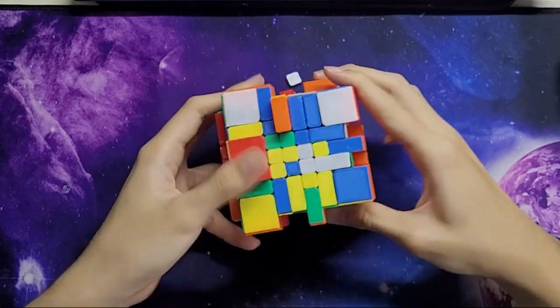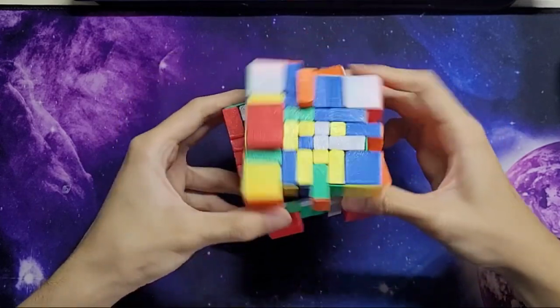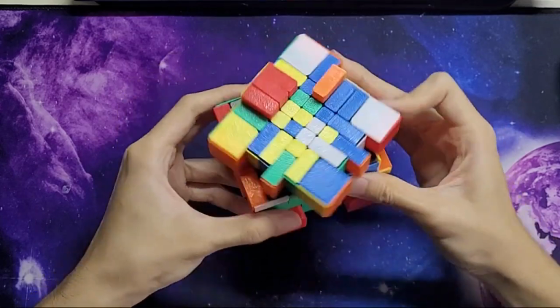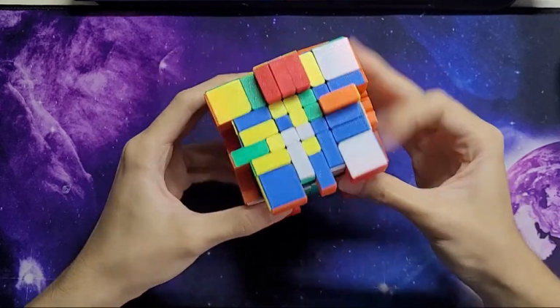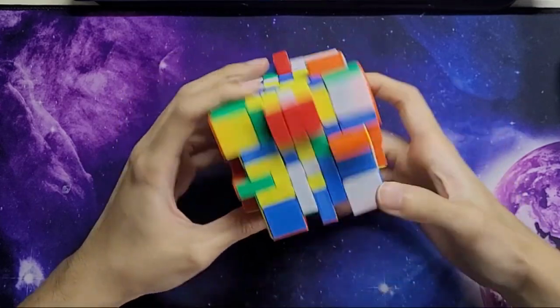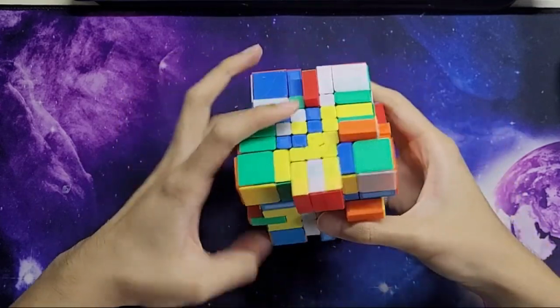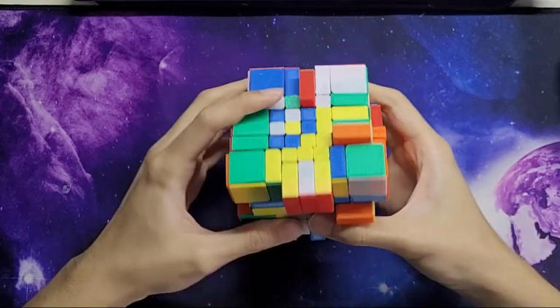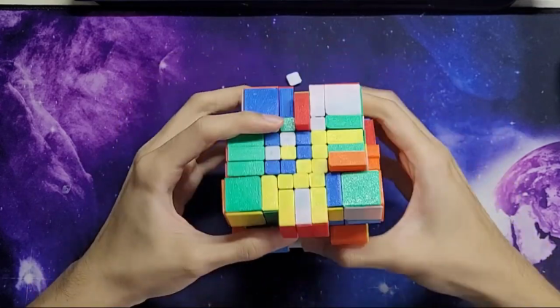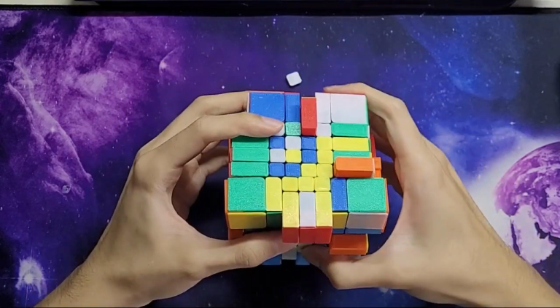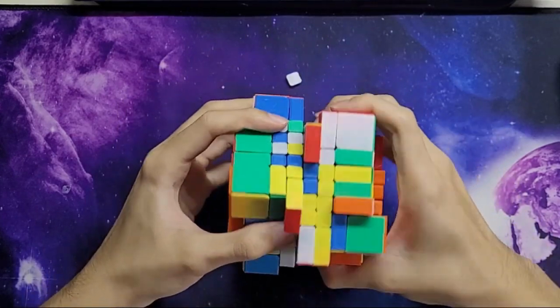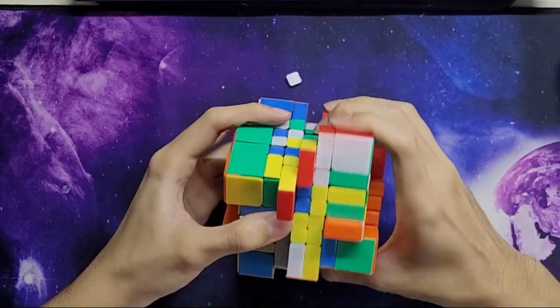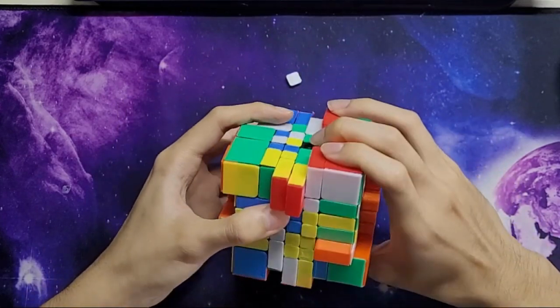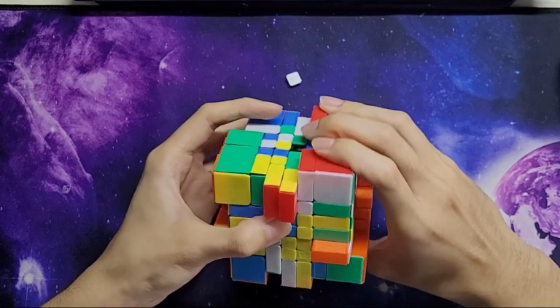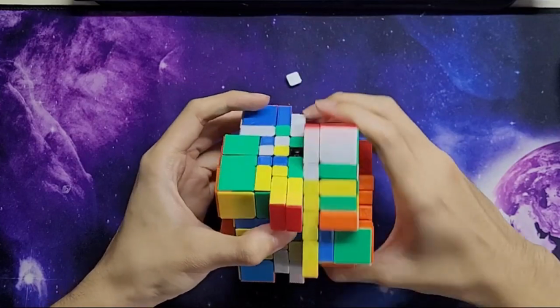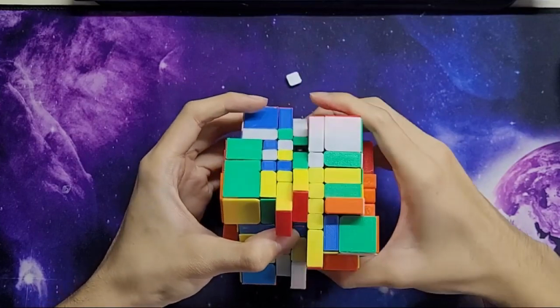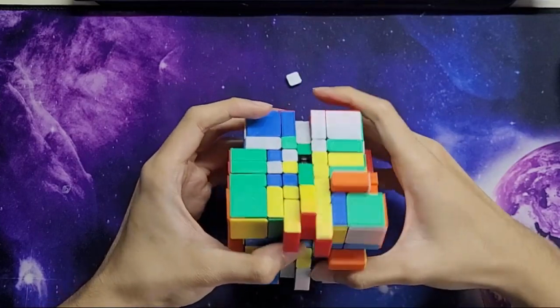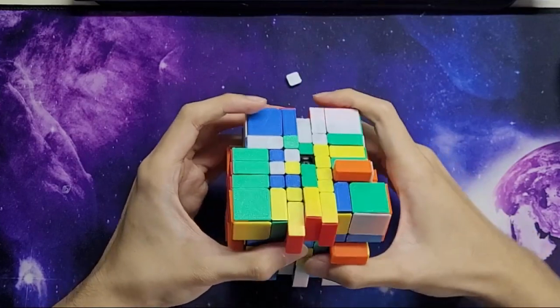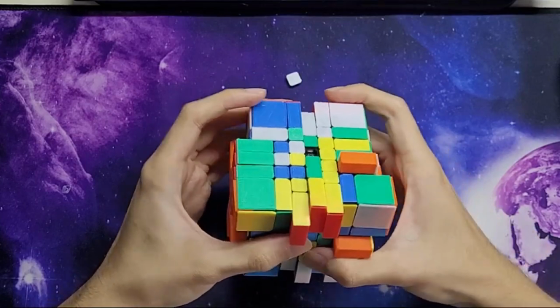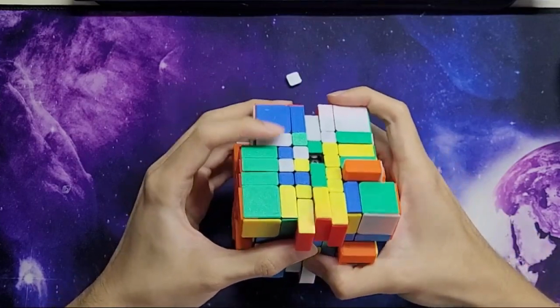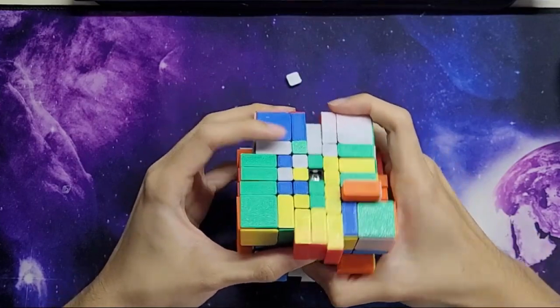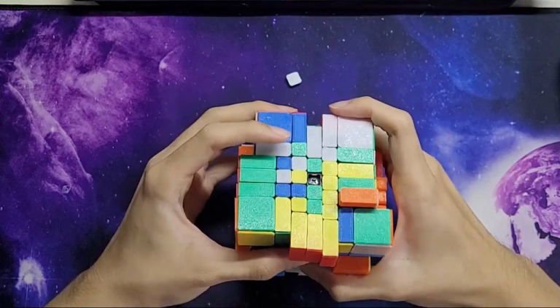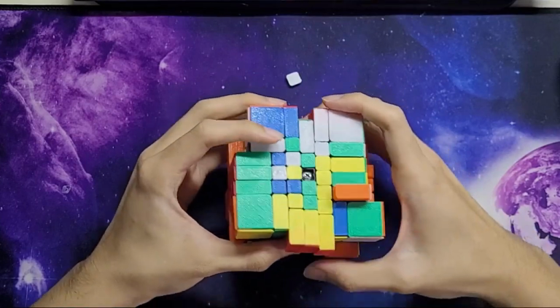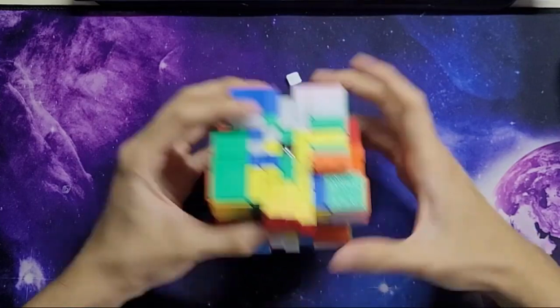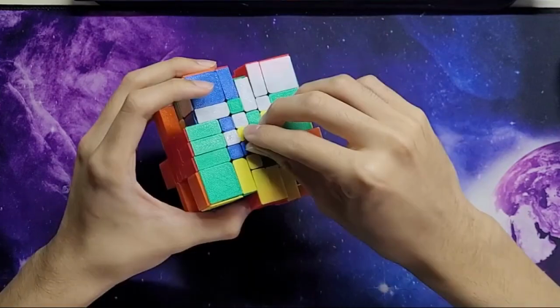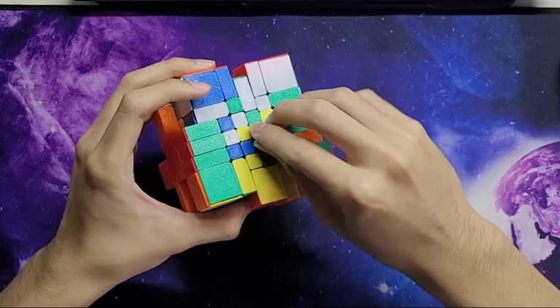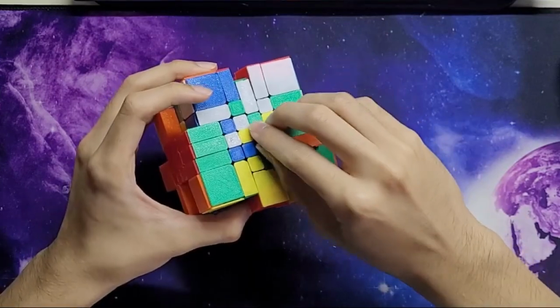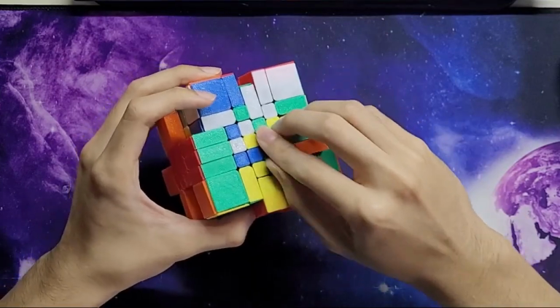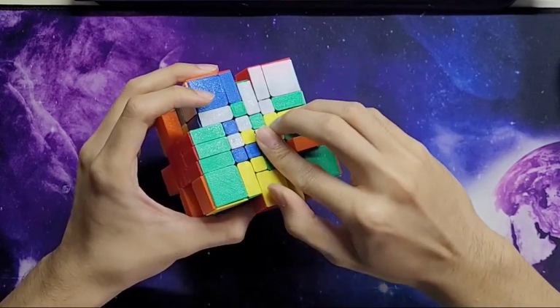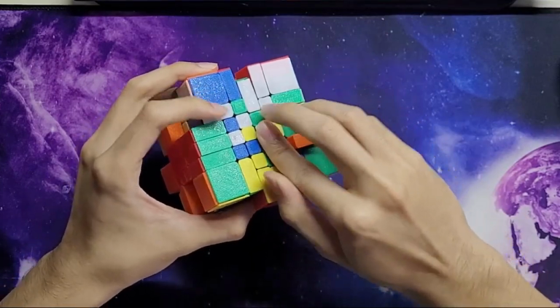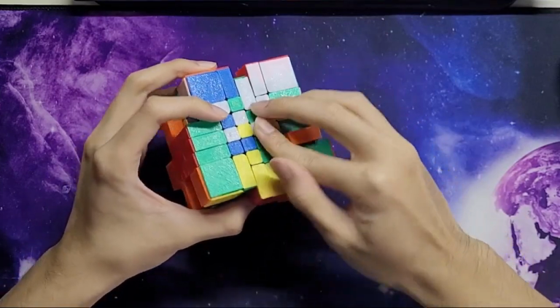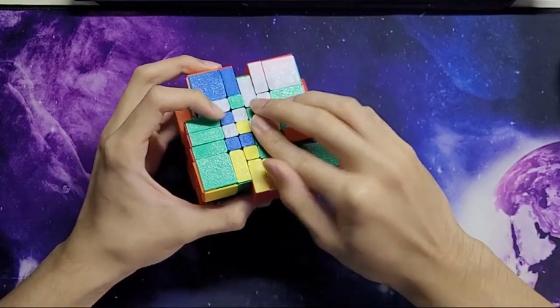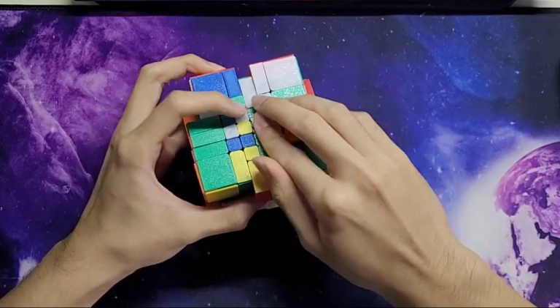At the later part of the solve the cross is going to get messed up, so it's actually not that important to solve all the correct colors.